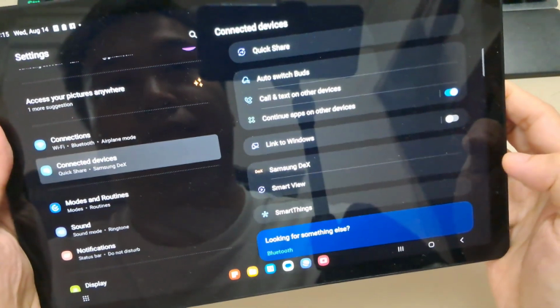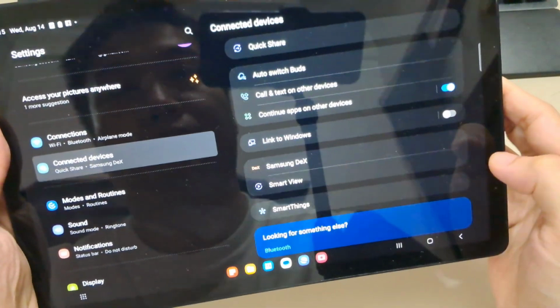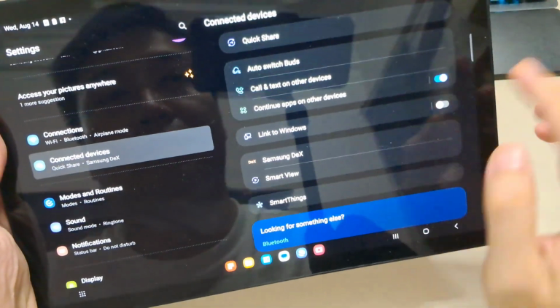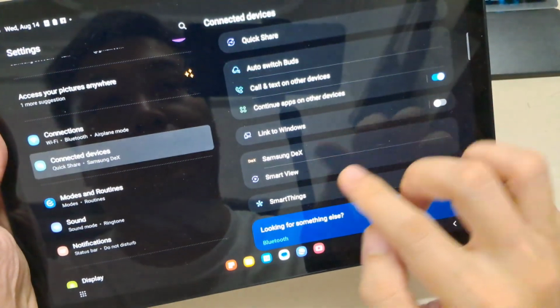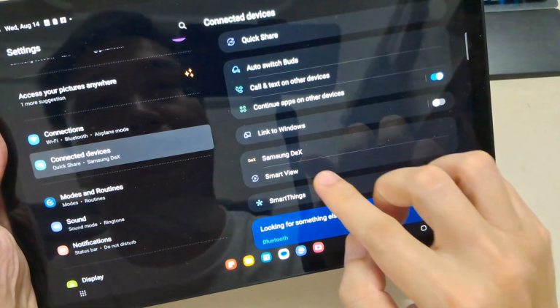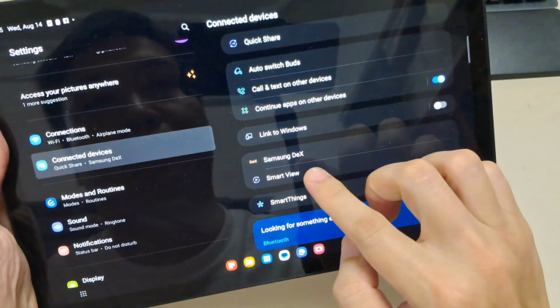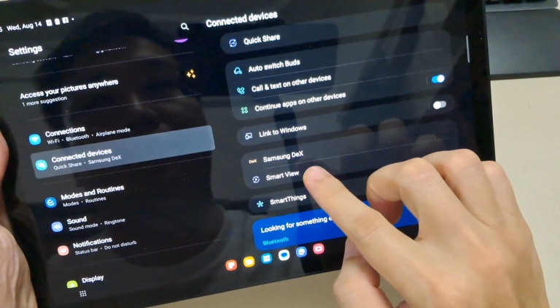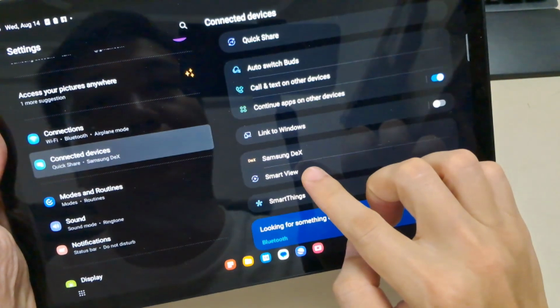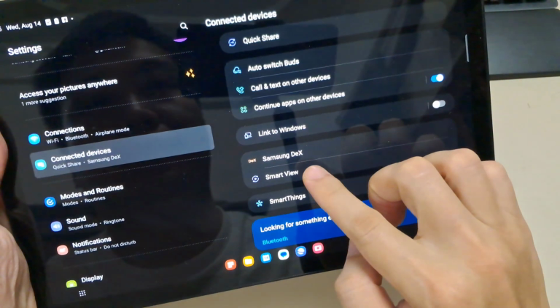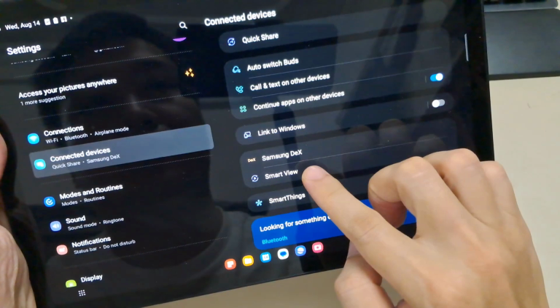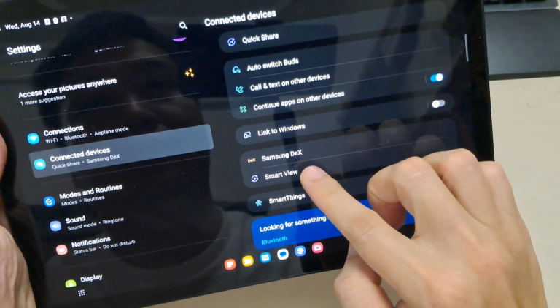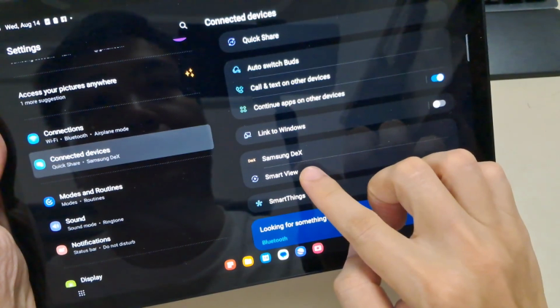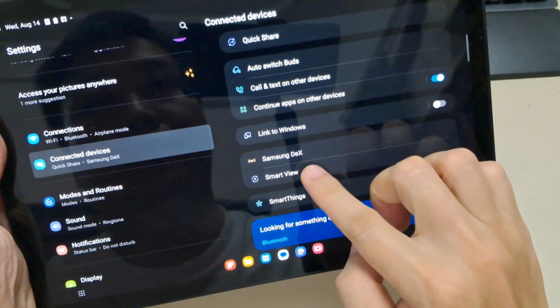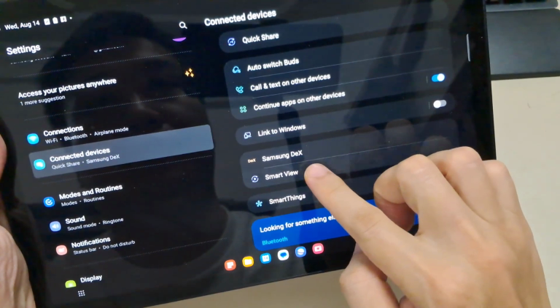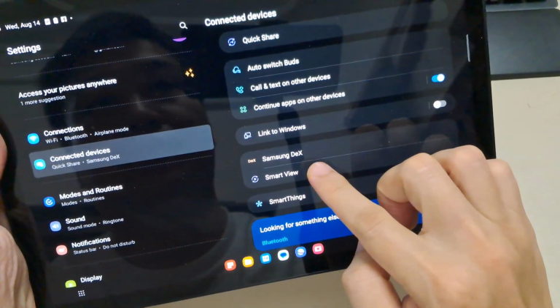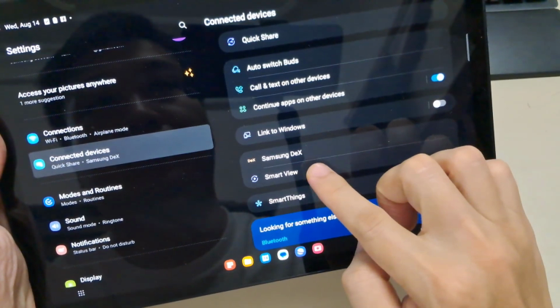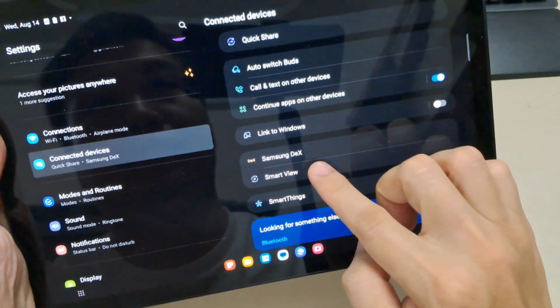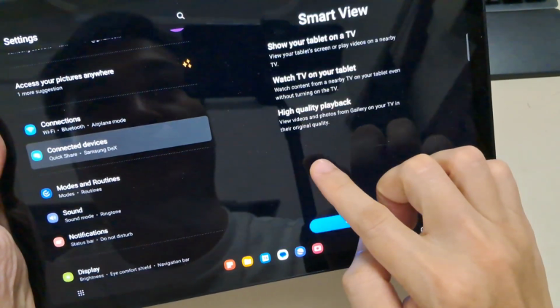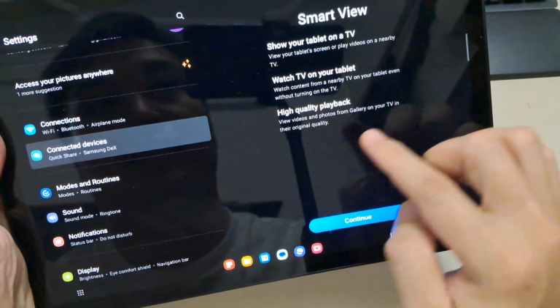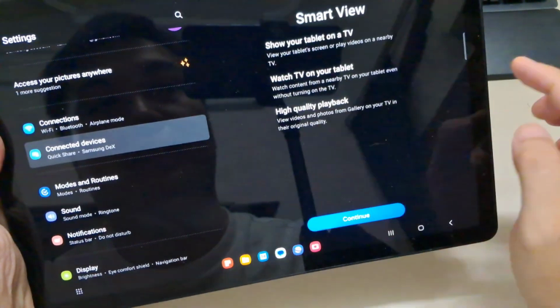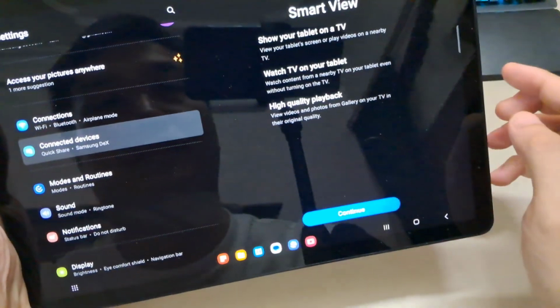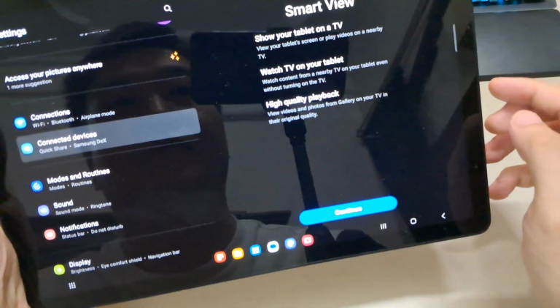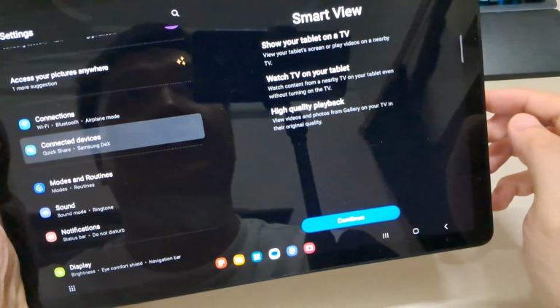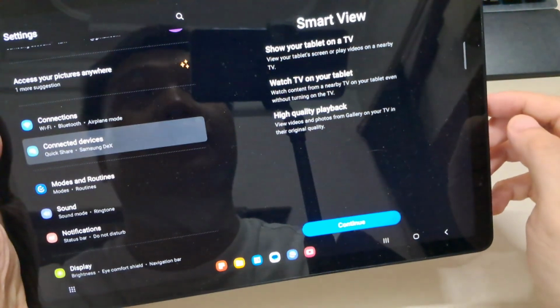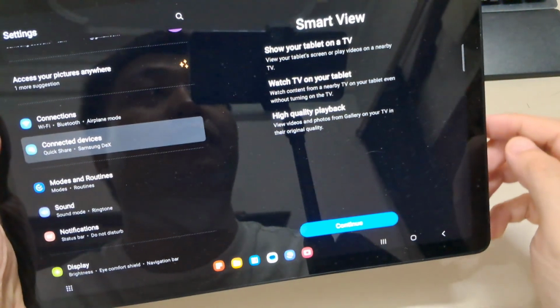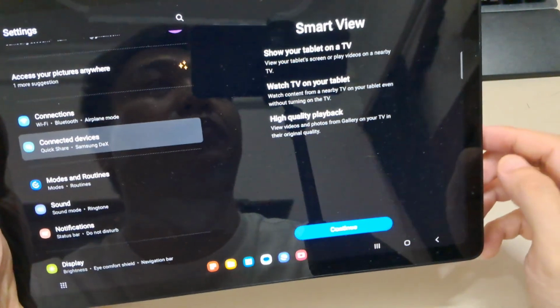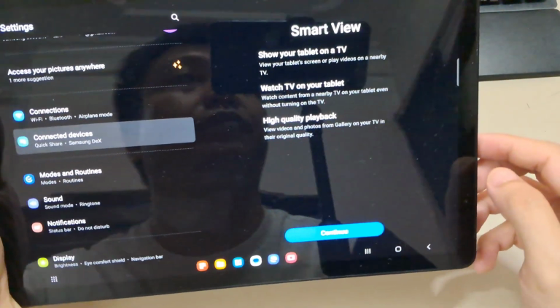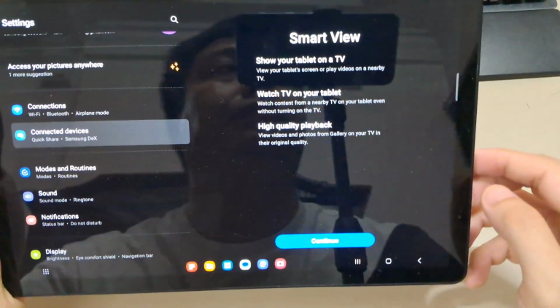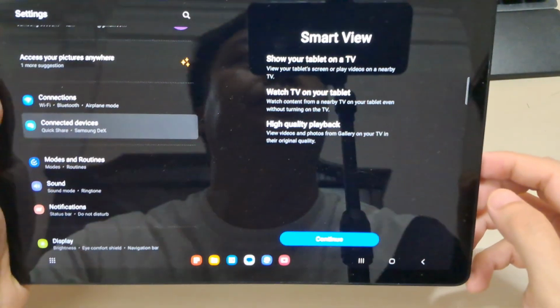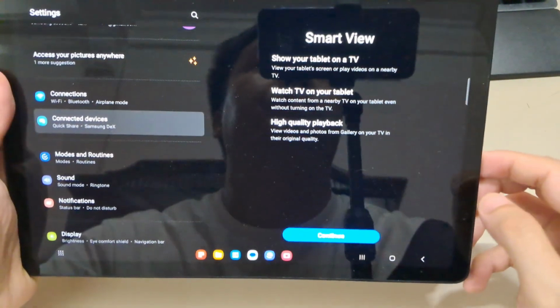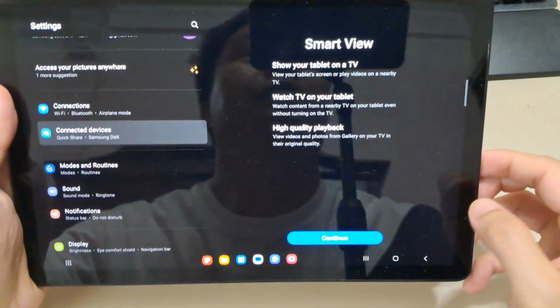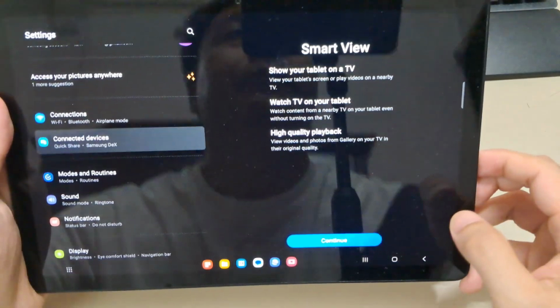Here we can click Continue. We have to turn on the location, and we have to be connected to the same wifi network as our TV.